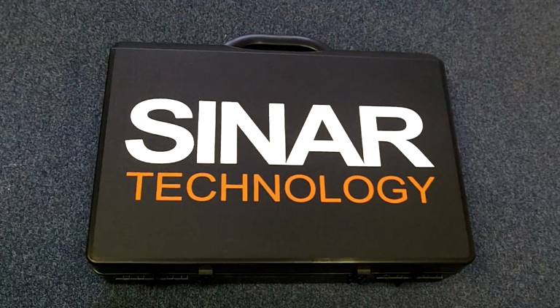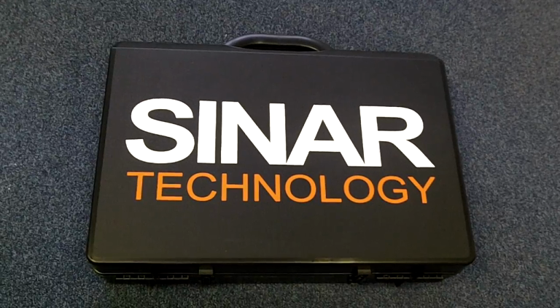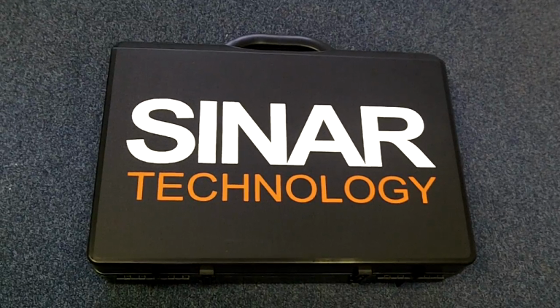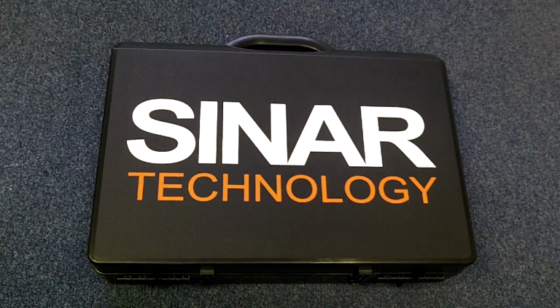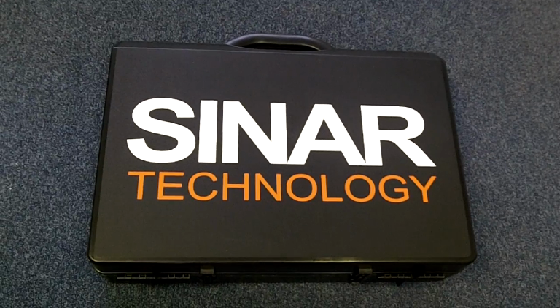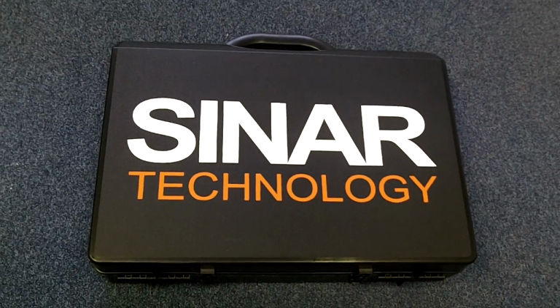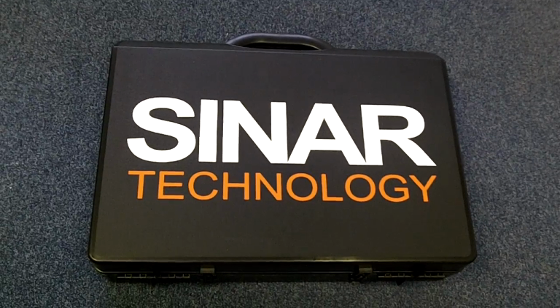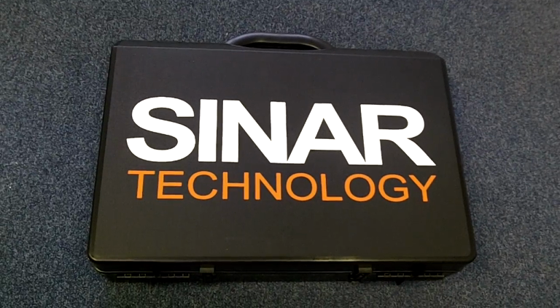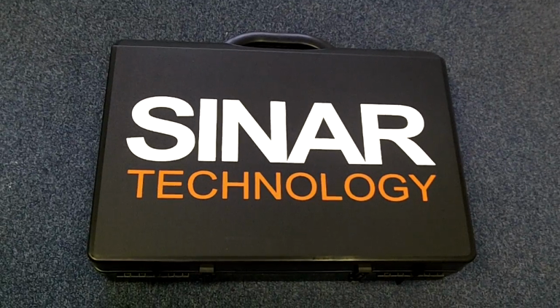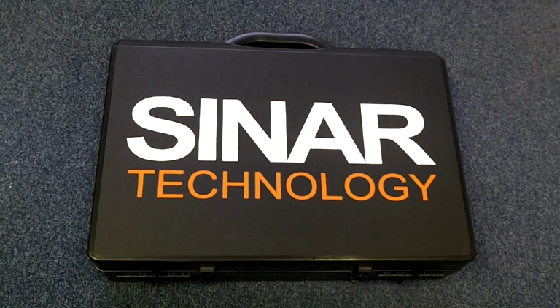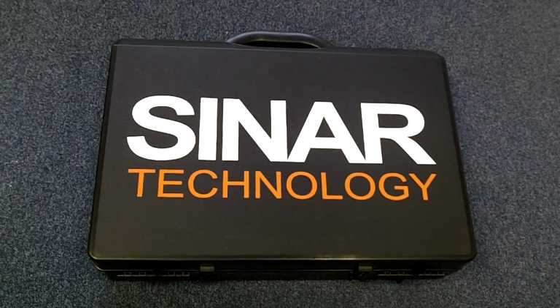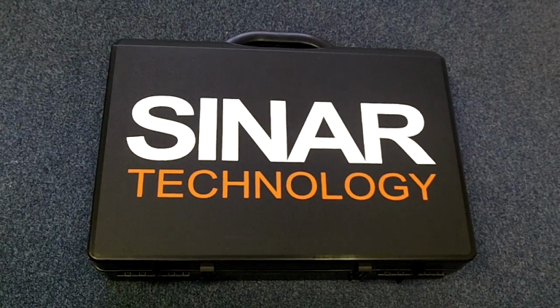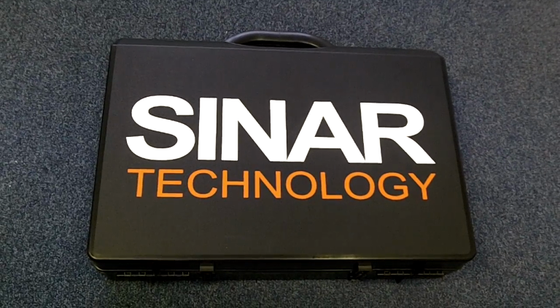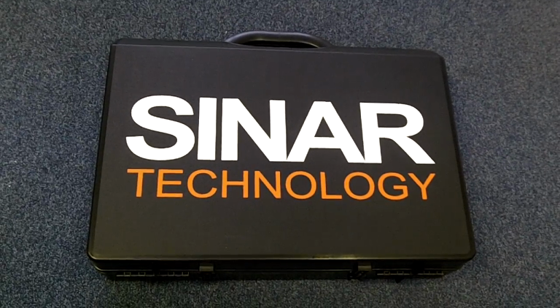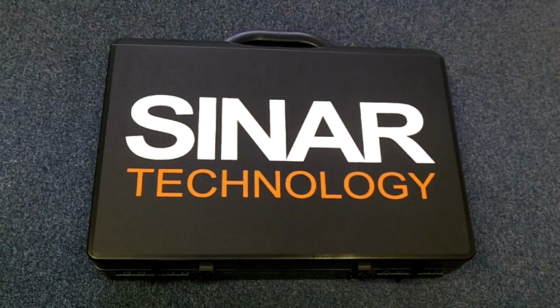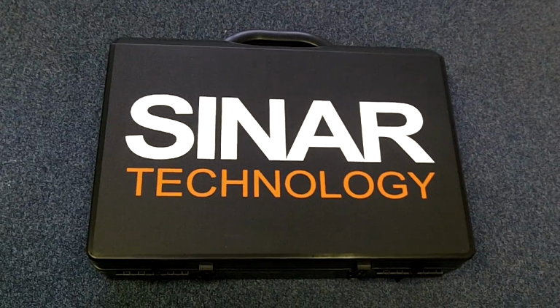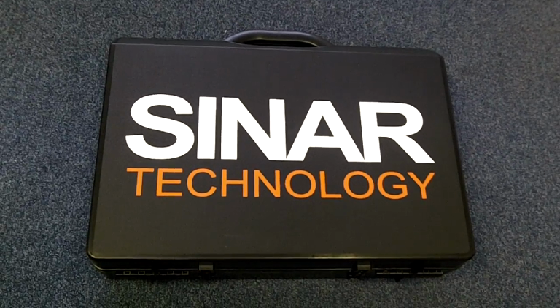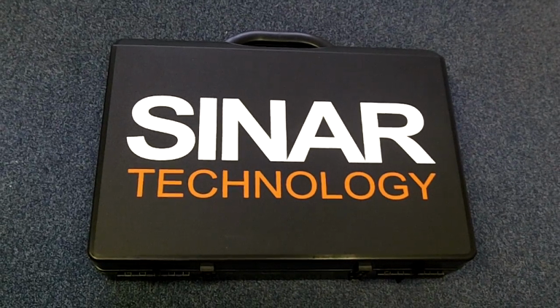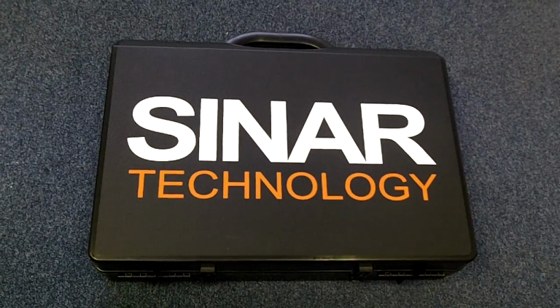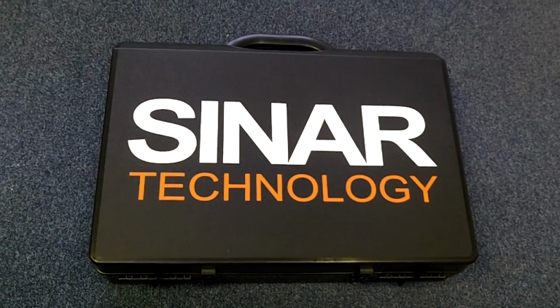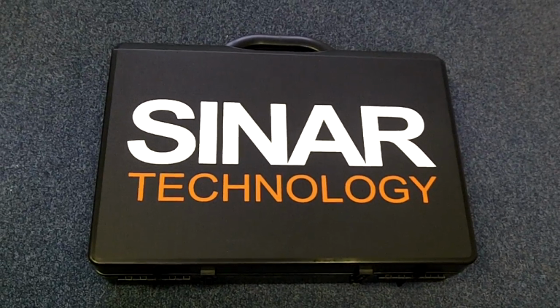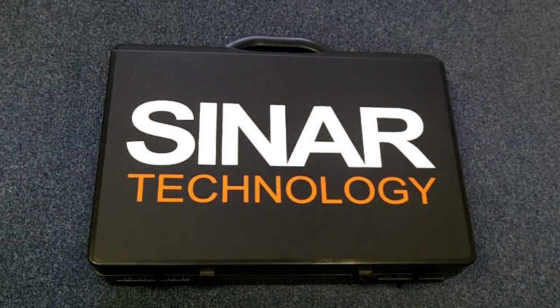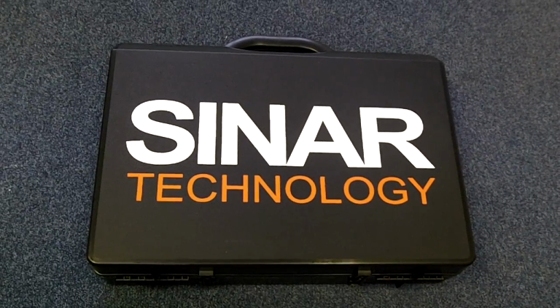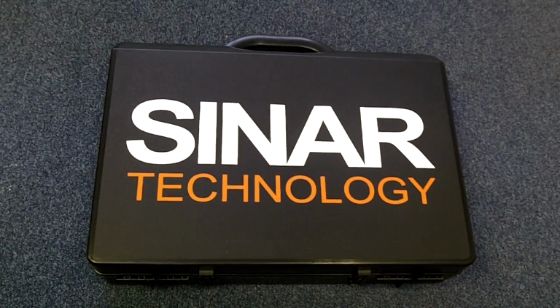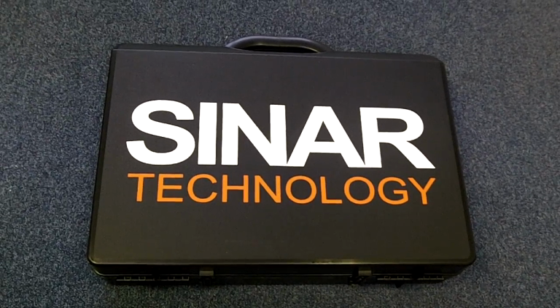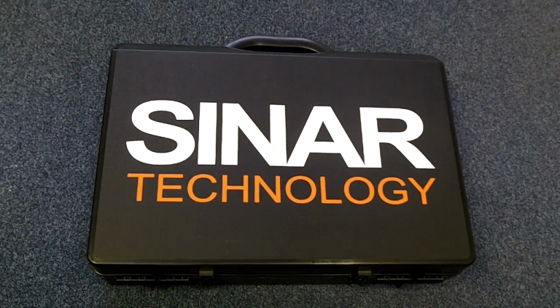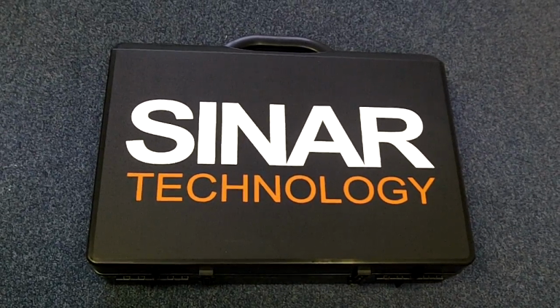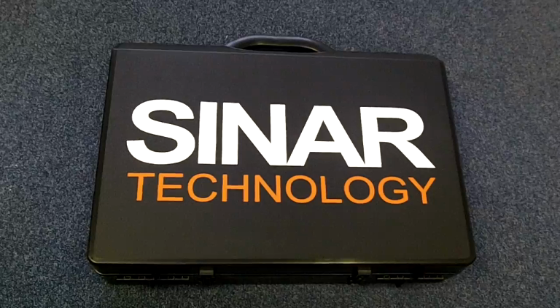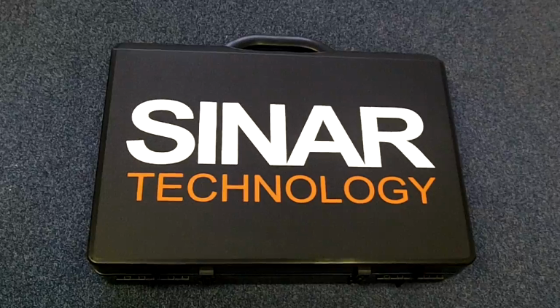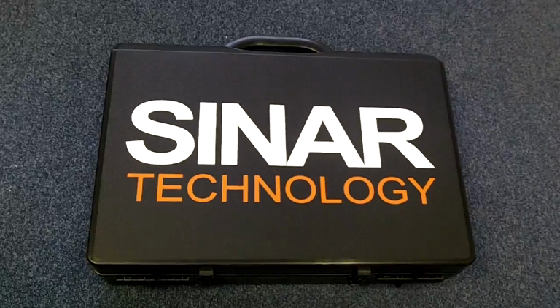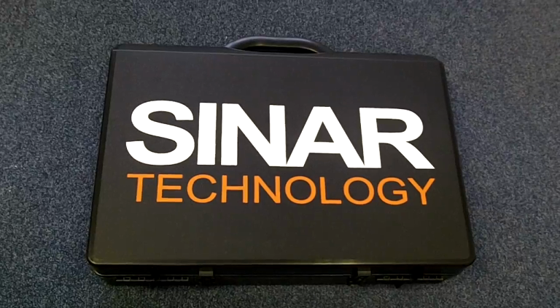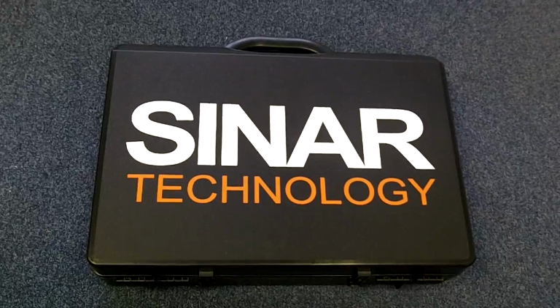Thank you for purchasing a Cyanair AP6060. In this video I'll show you how to use your new instrument.